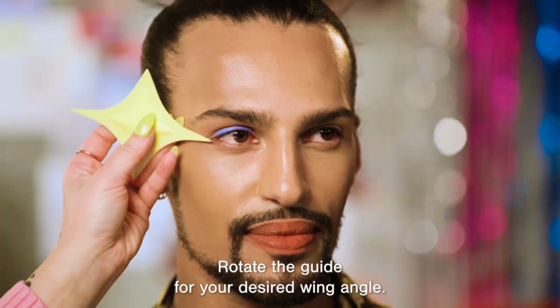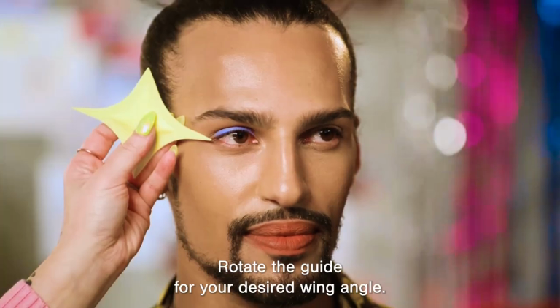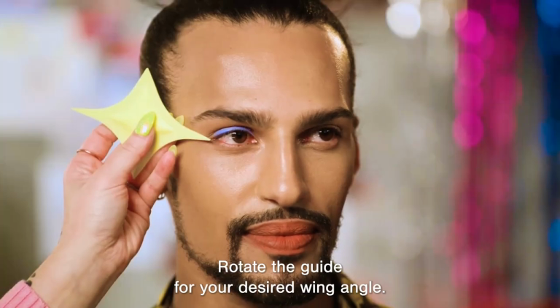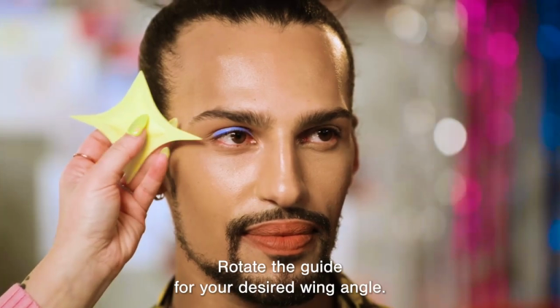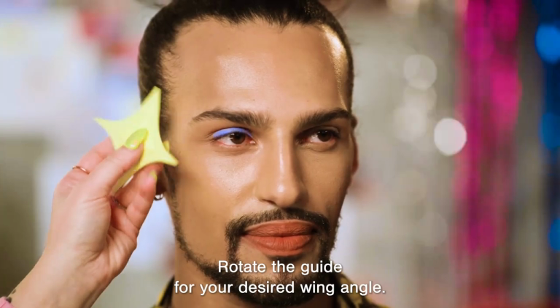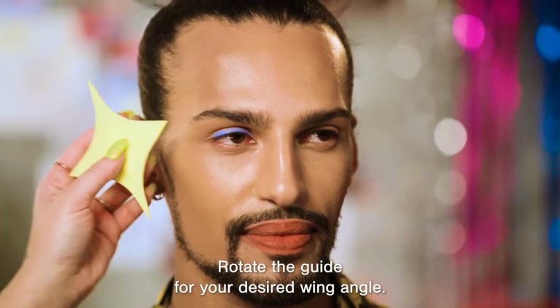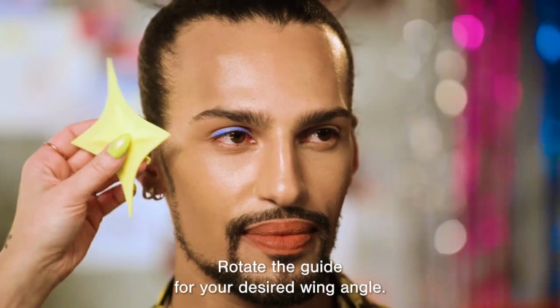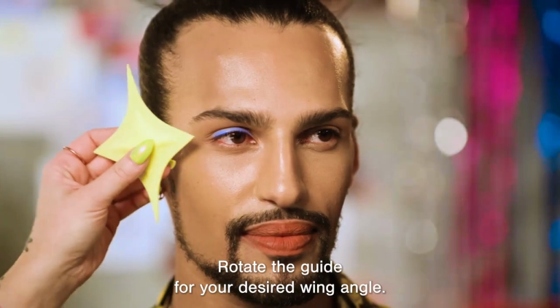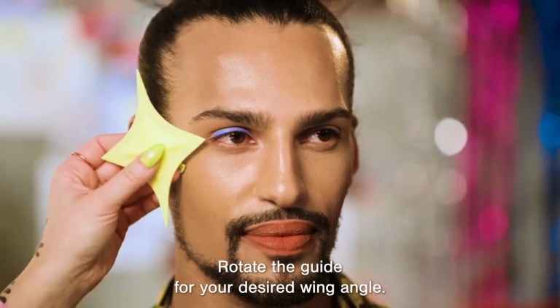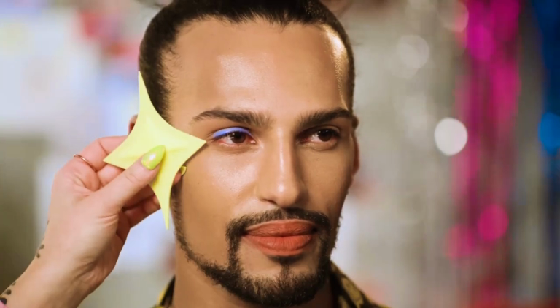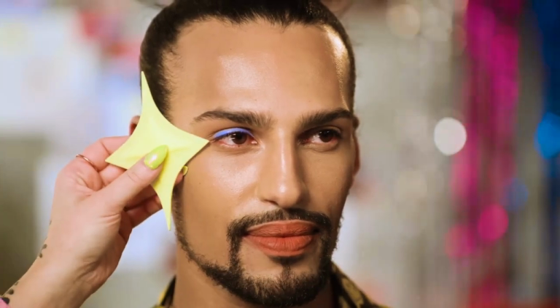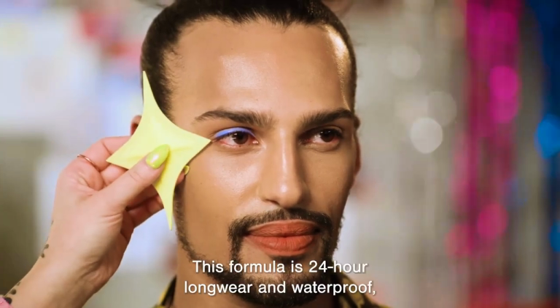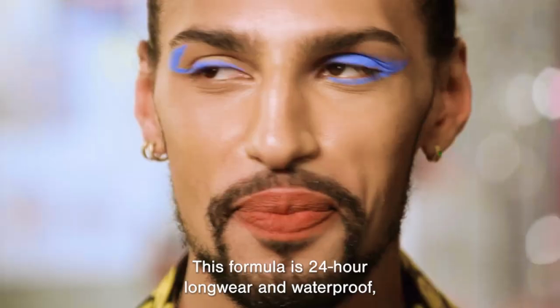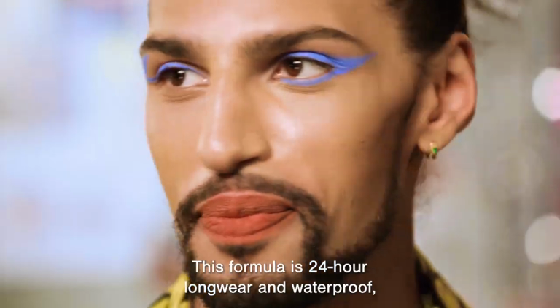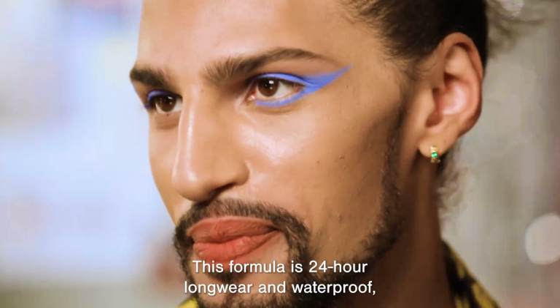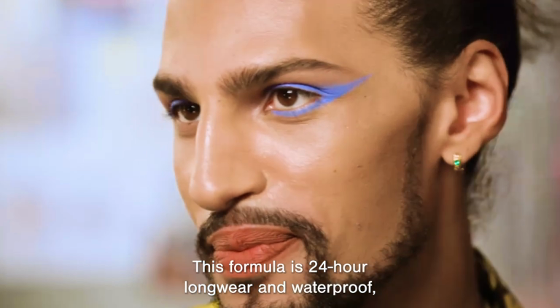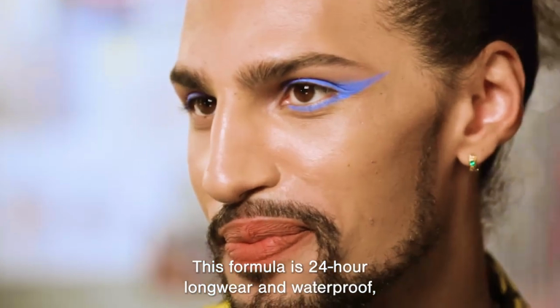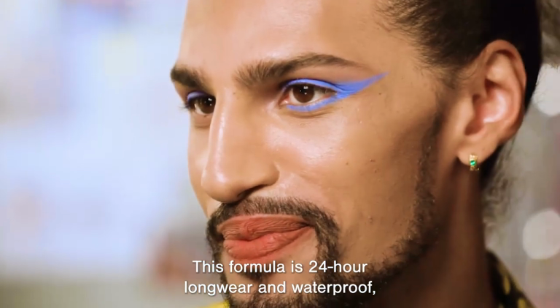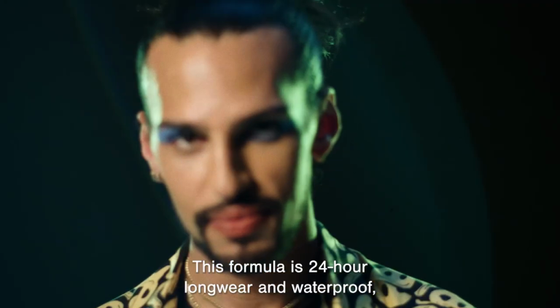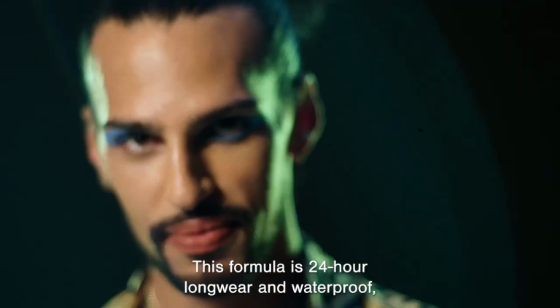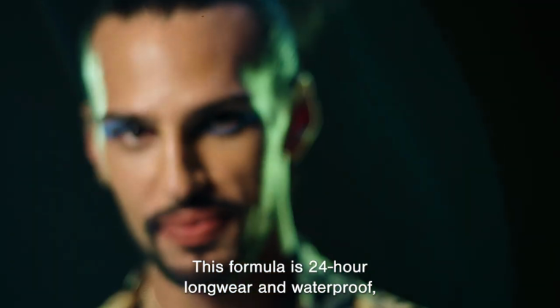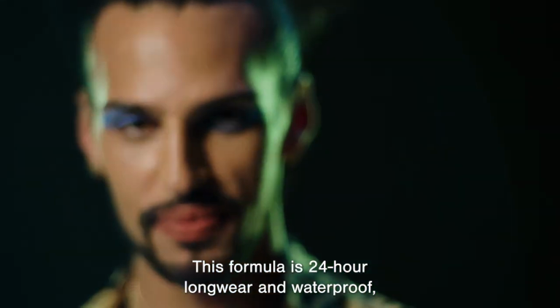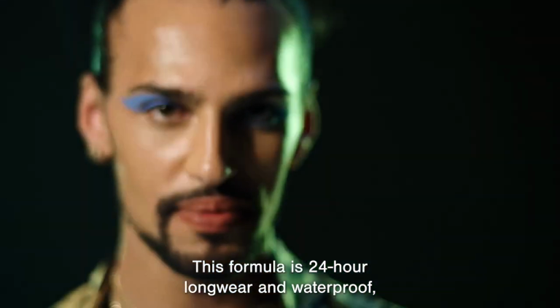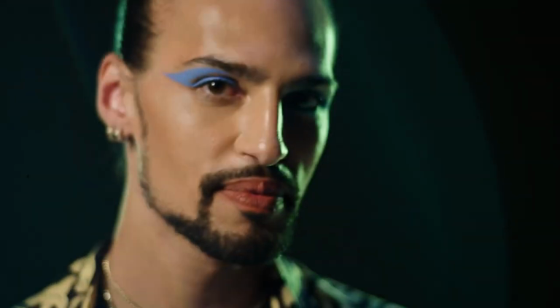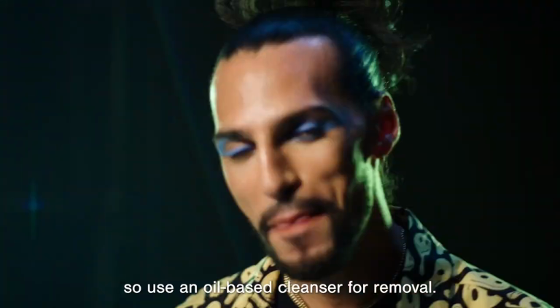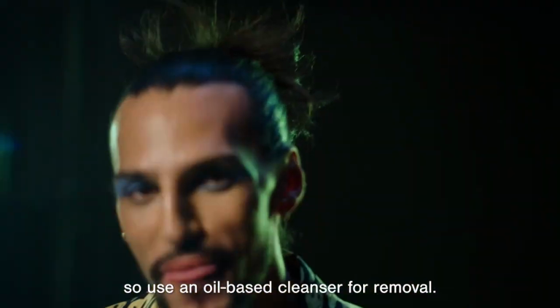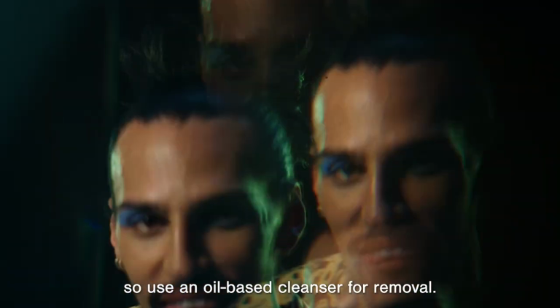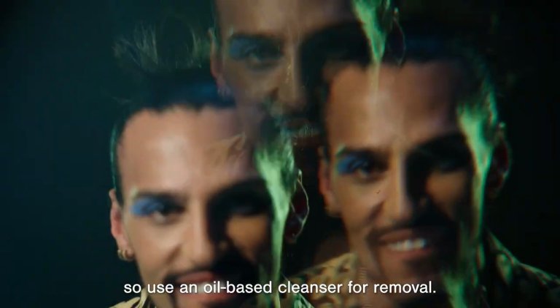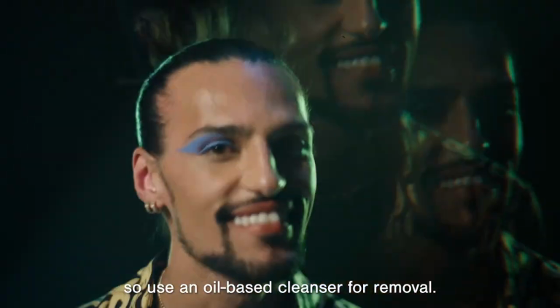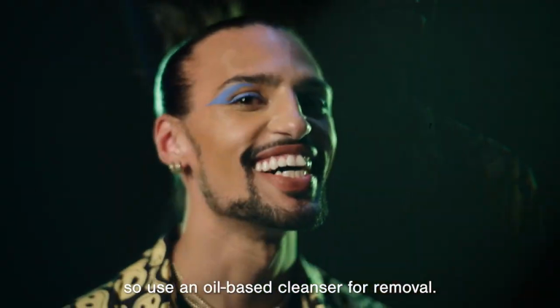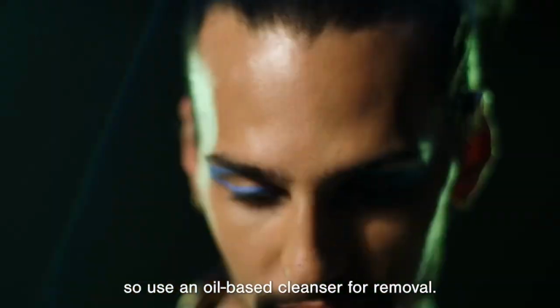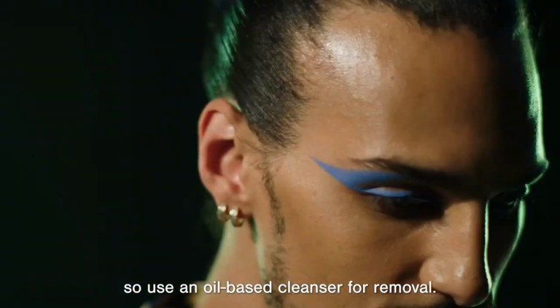Rotate the guide for your desired wing angle. This formula is 24-hour long wear and waterproof, so use an oil-based cleanser for removal.